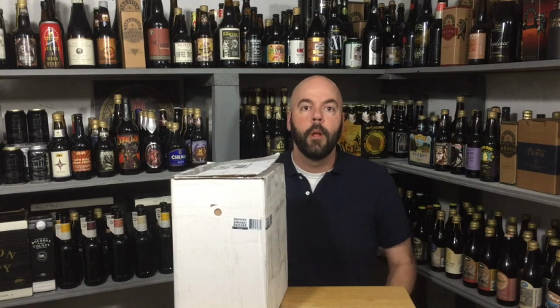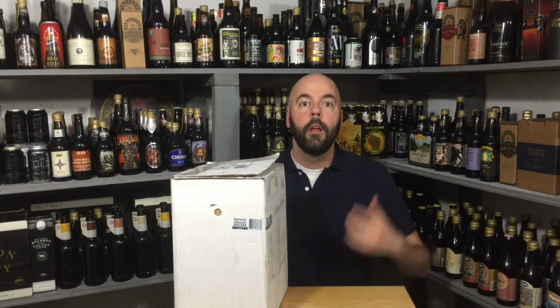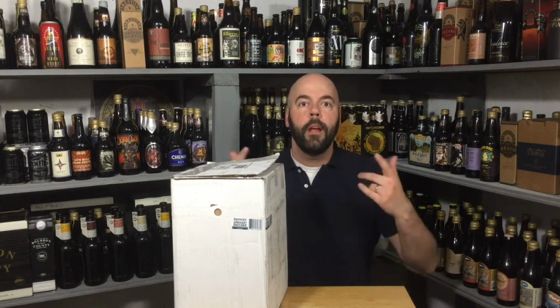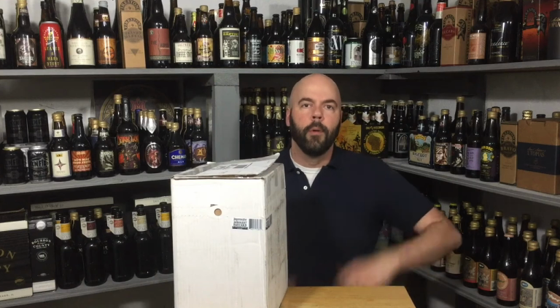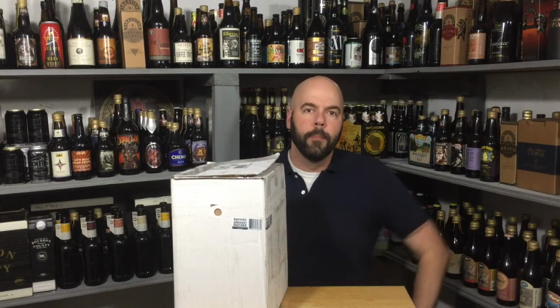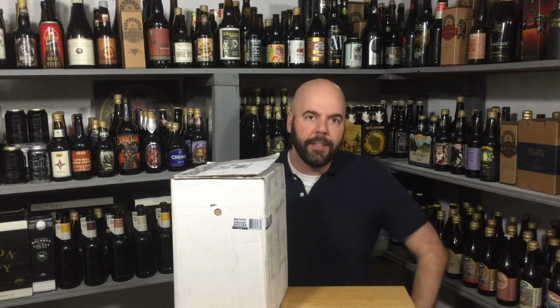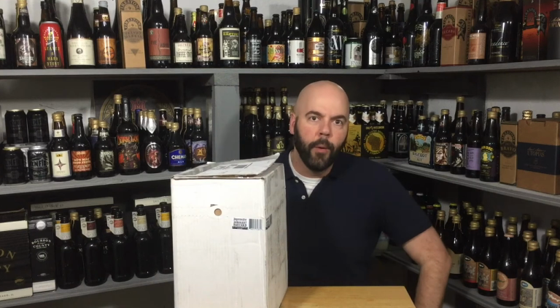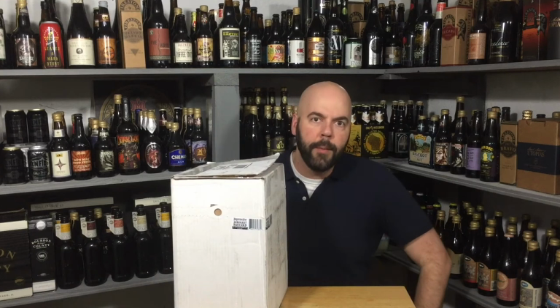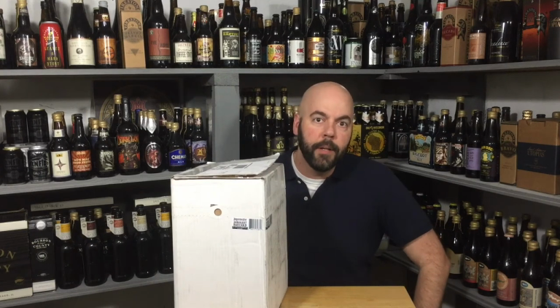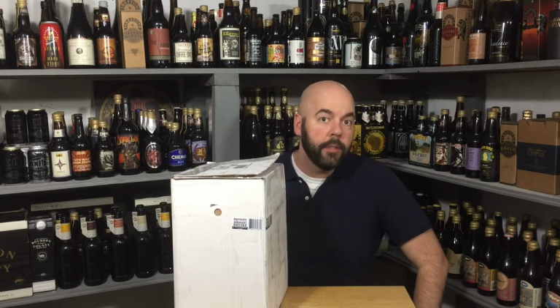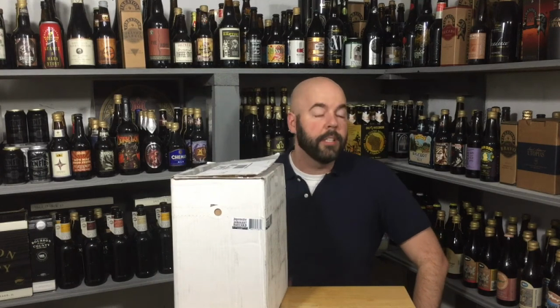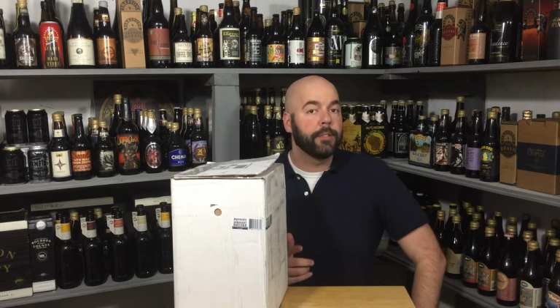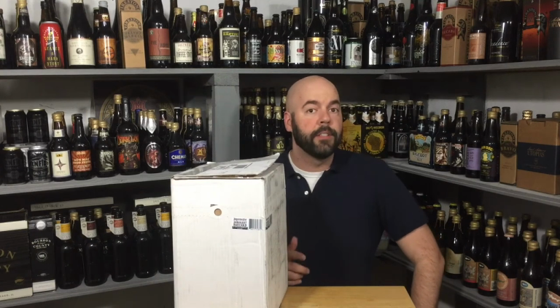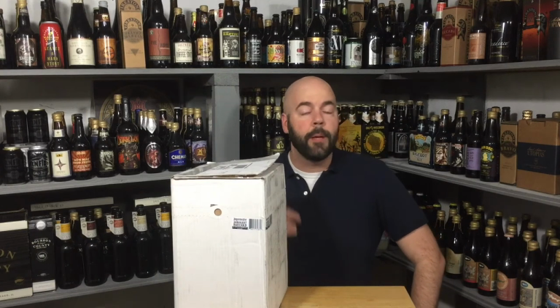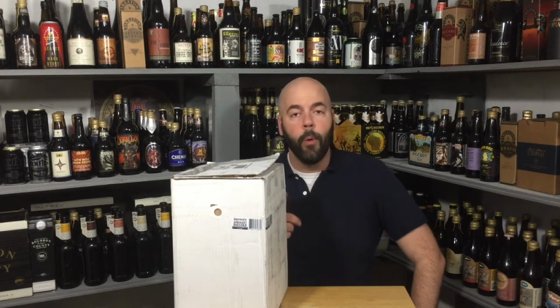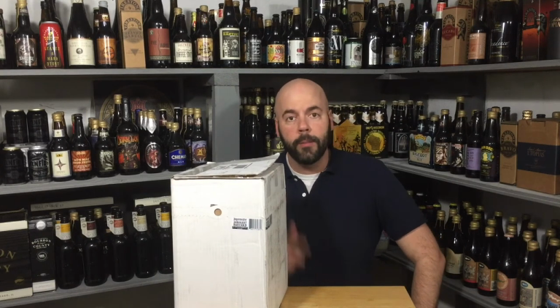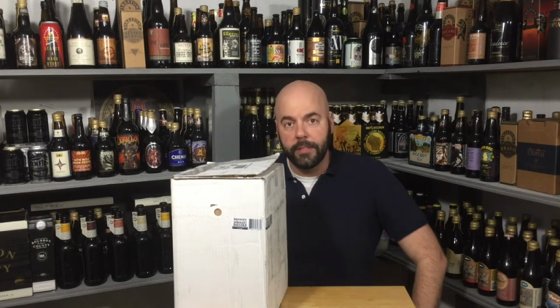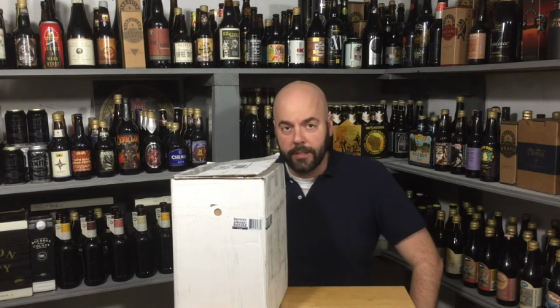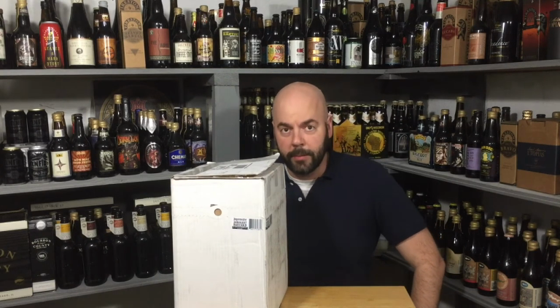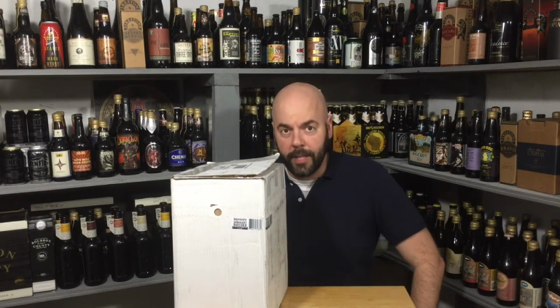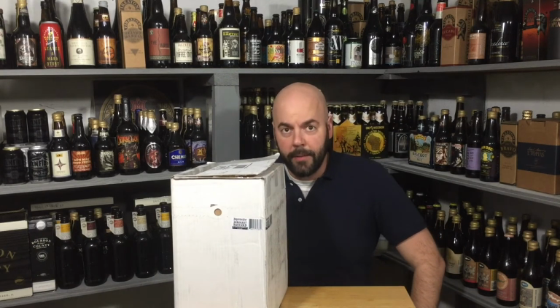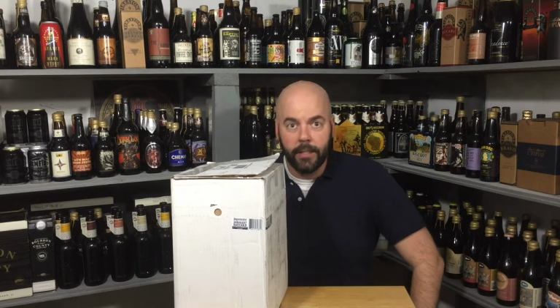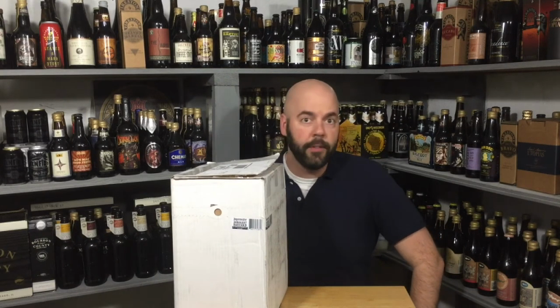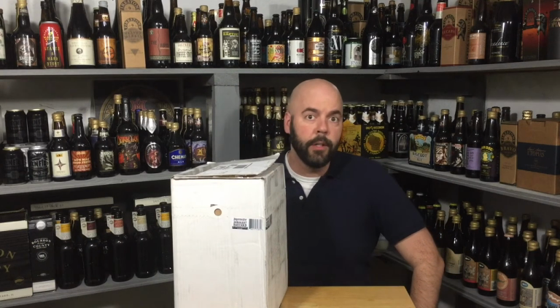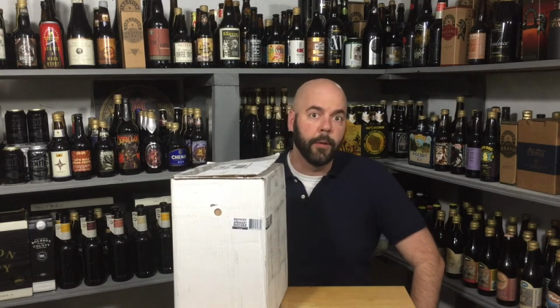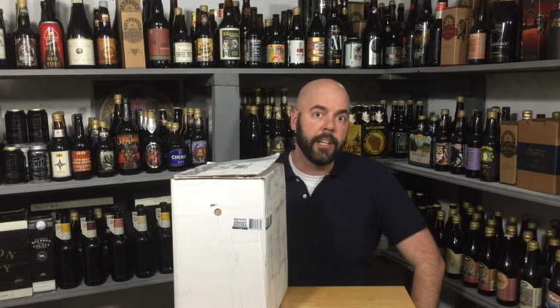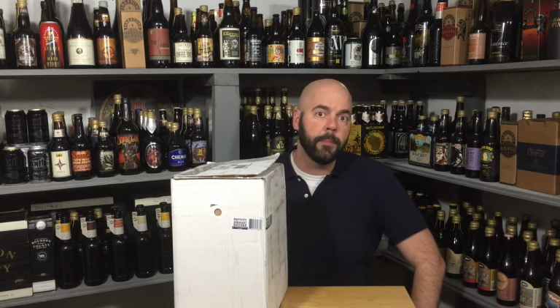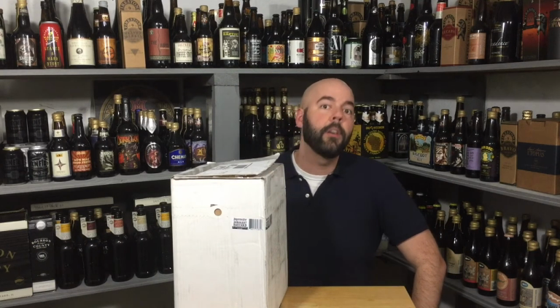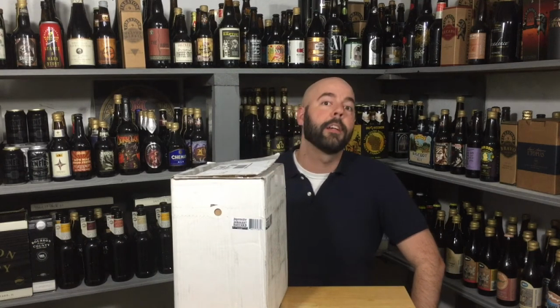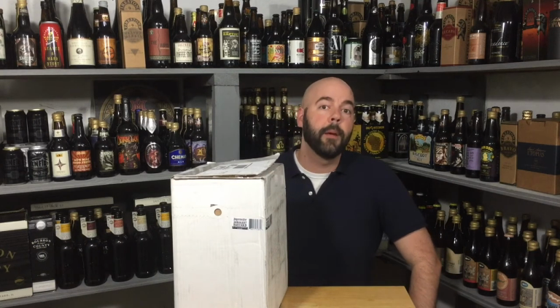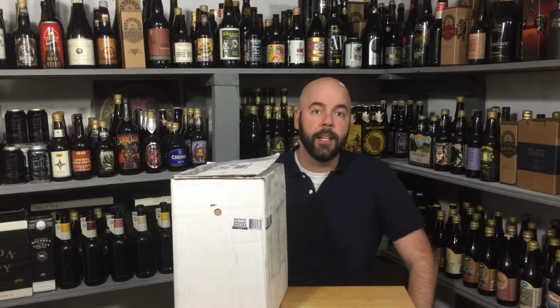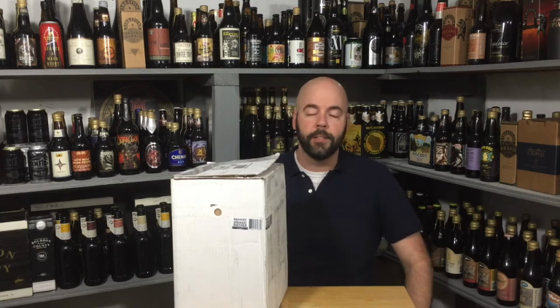Hey, welcome back to No Hype Beer Reviews. Unless it's your first time, welcome. Please consider subscribing, and if you do, hit the notification bell so you can get all the updates.